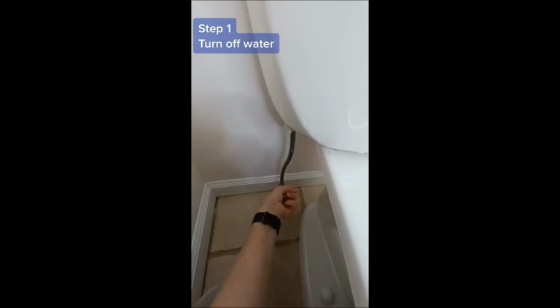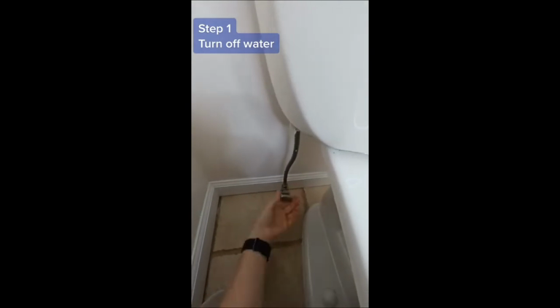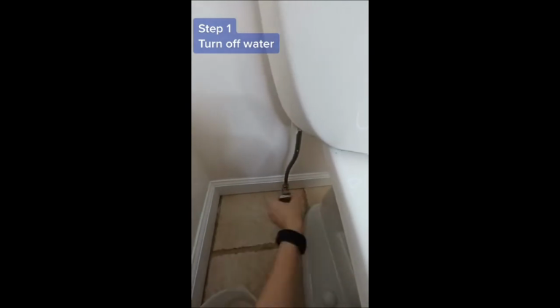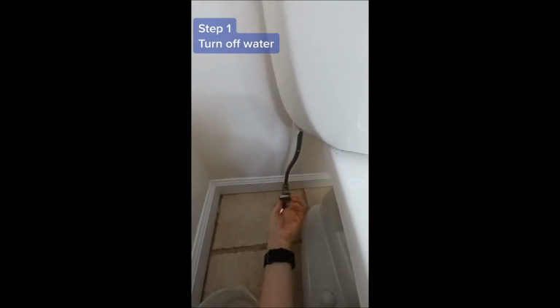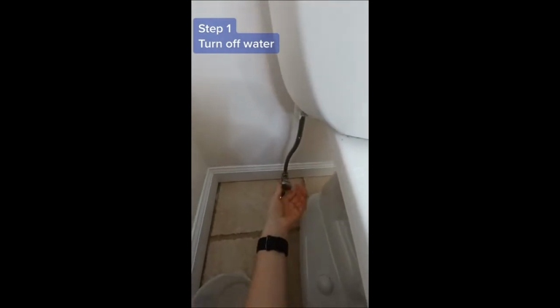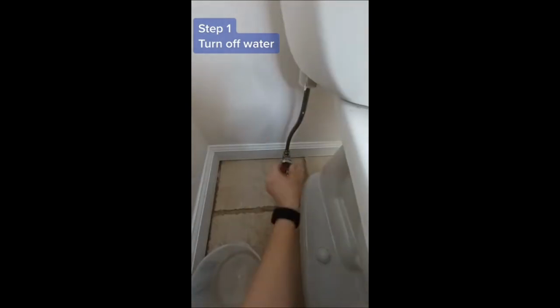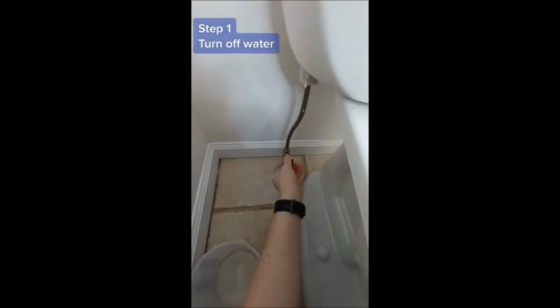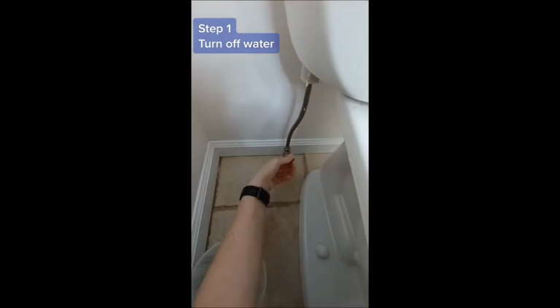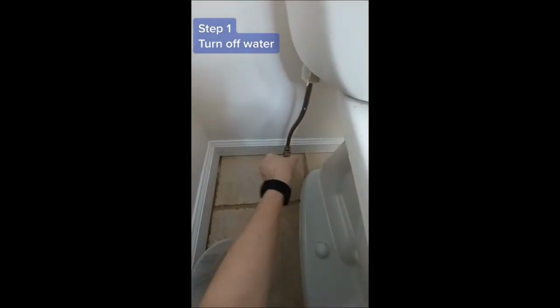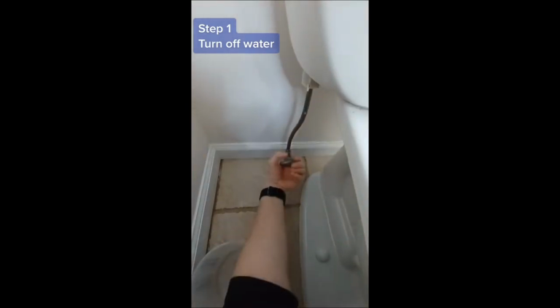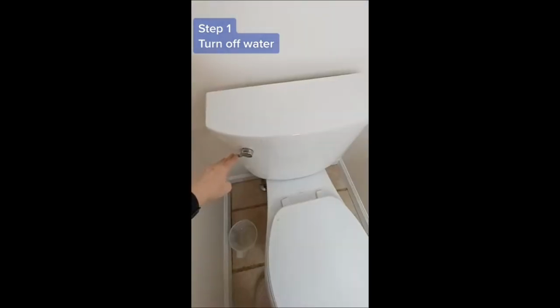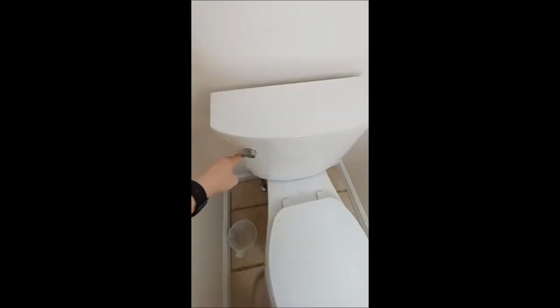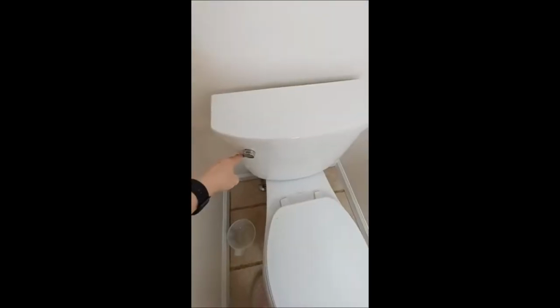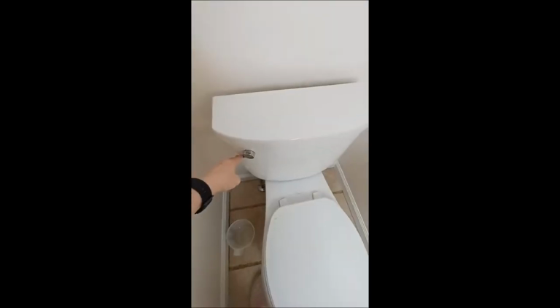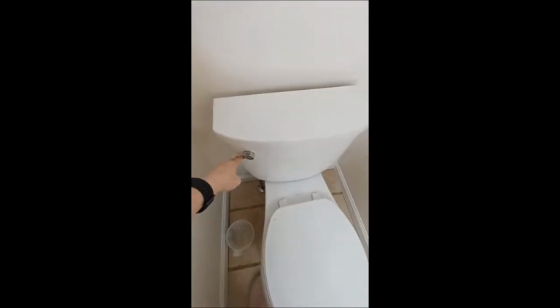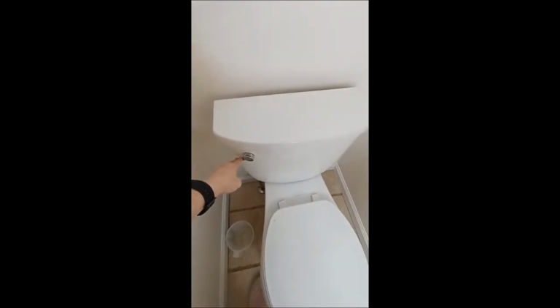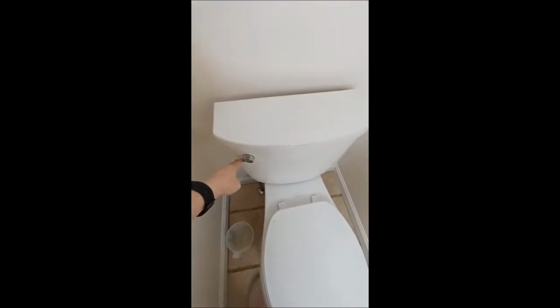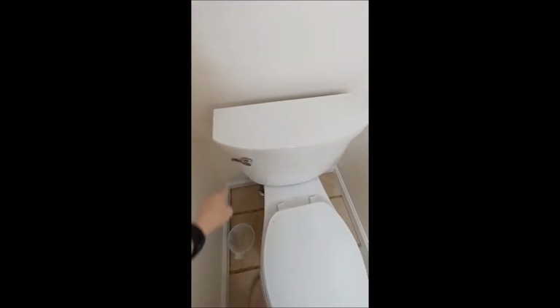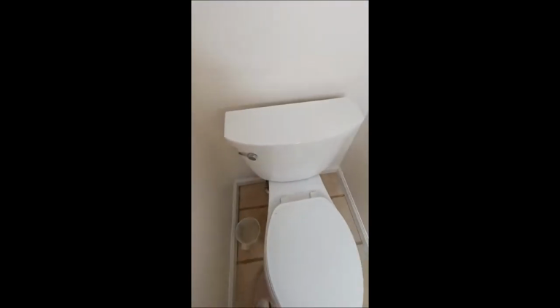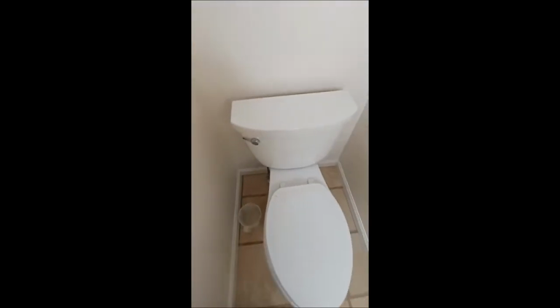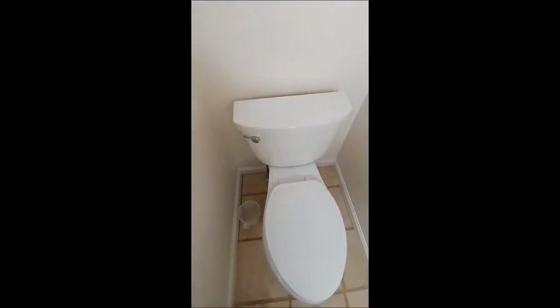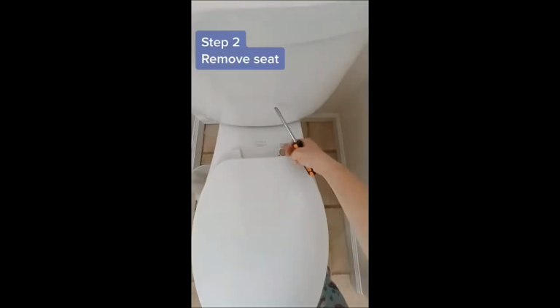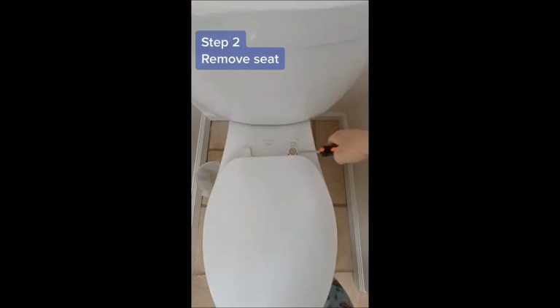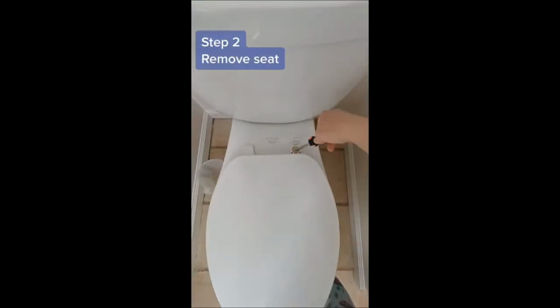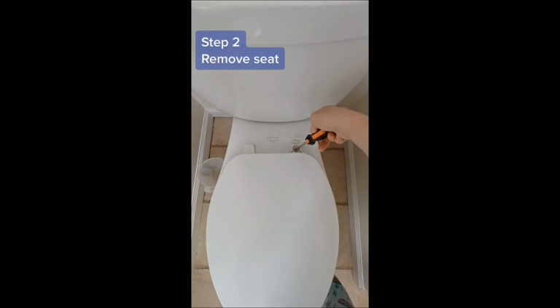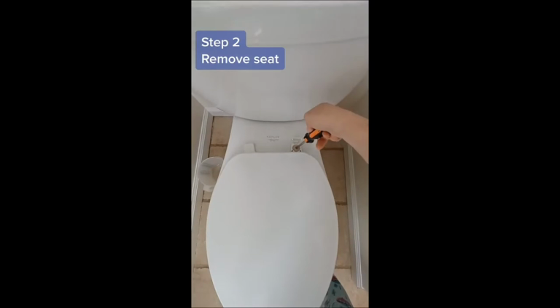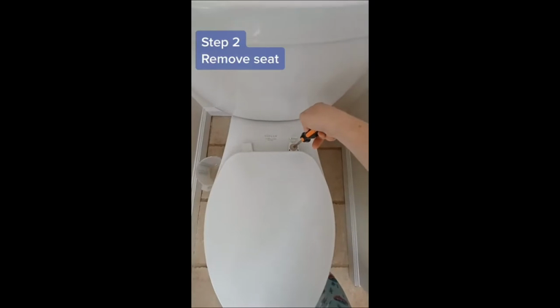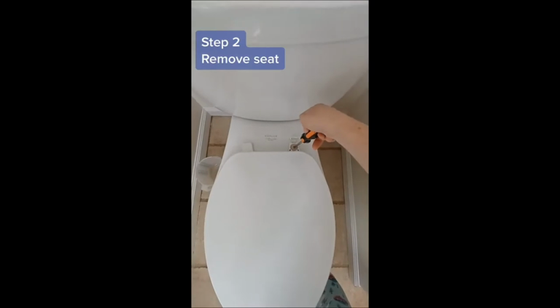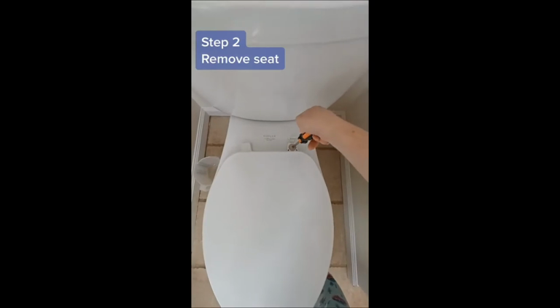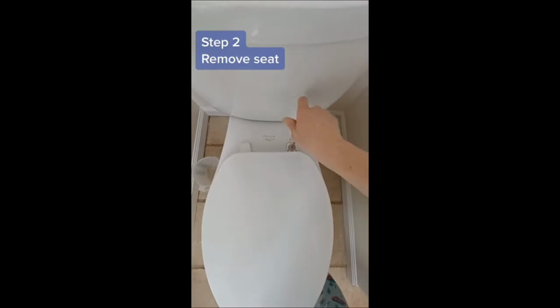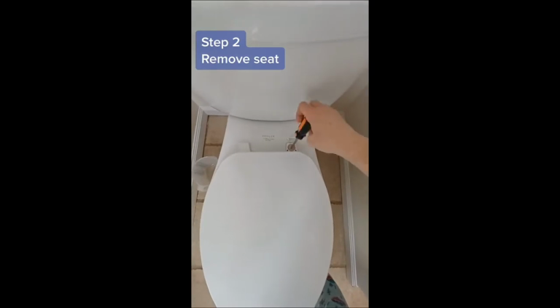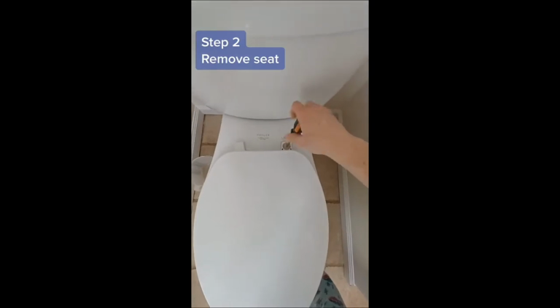Step 1: turn off the water supply to the toilet, then hold down the flush handle to empty the tank. Step 2: remove the seat.